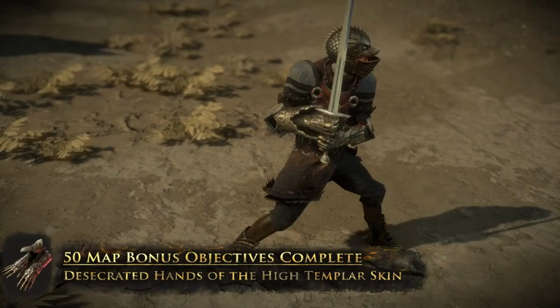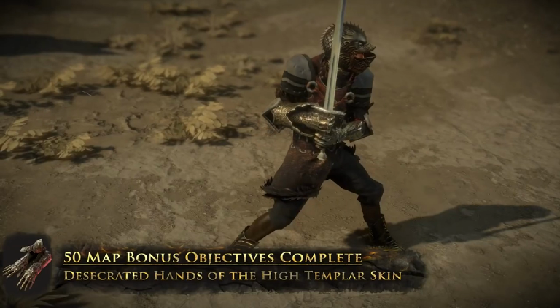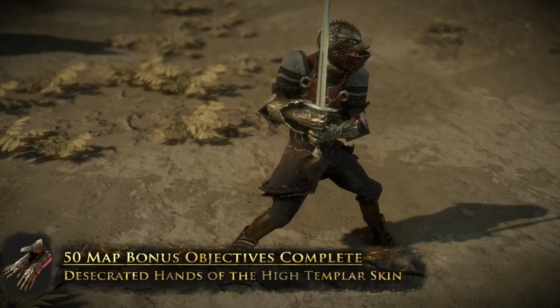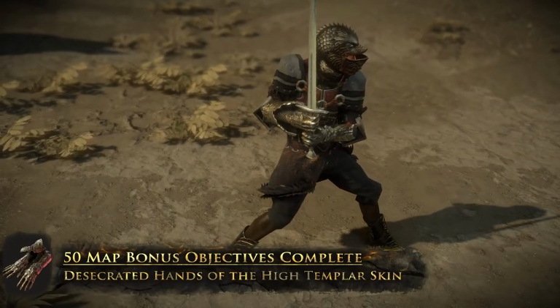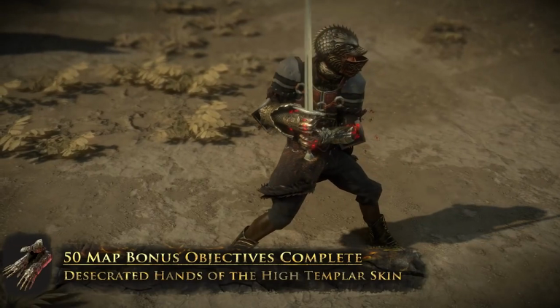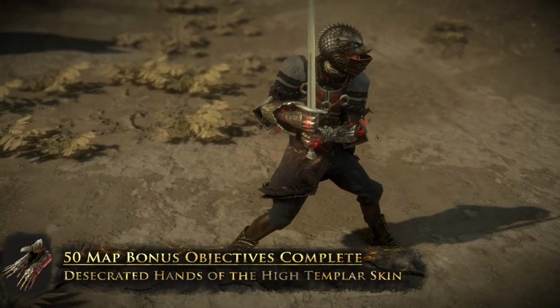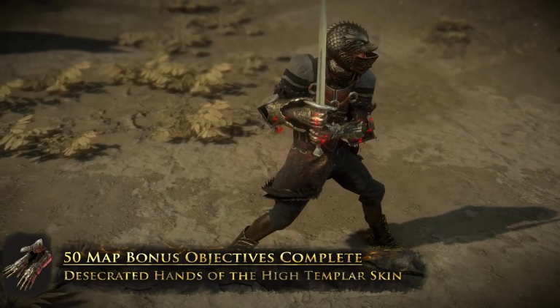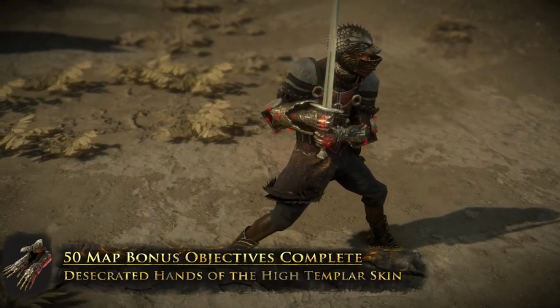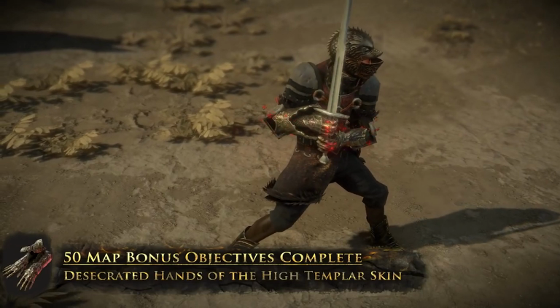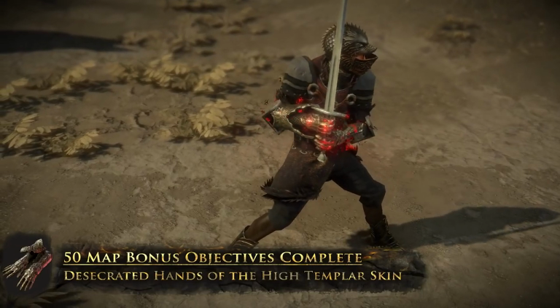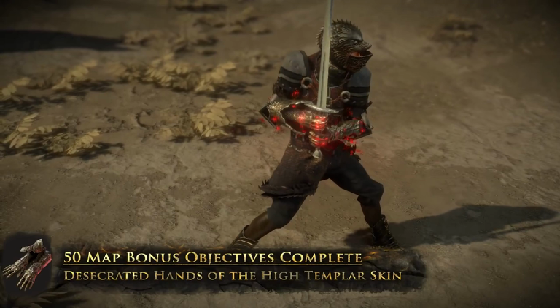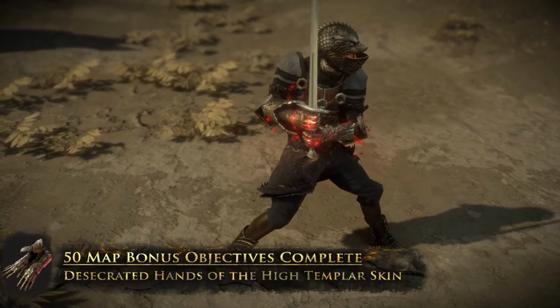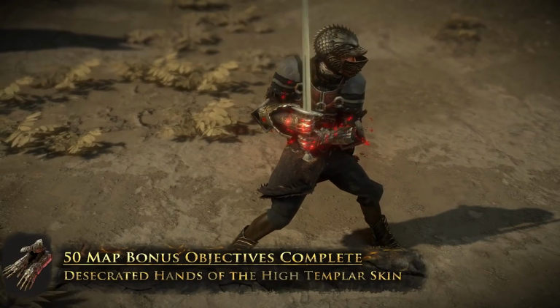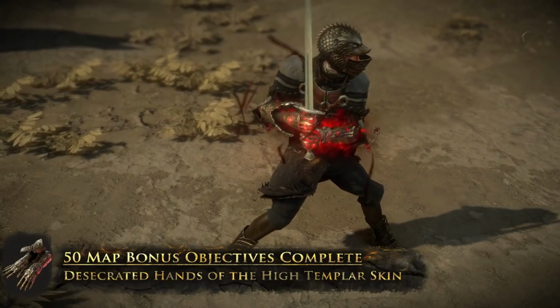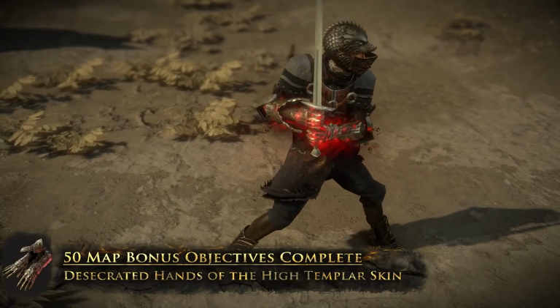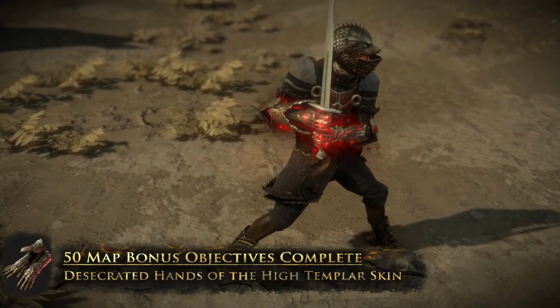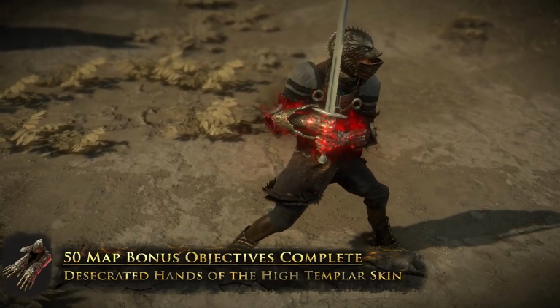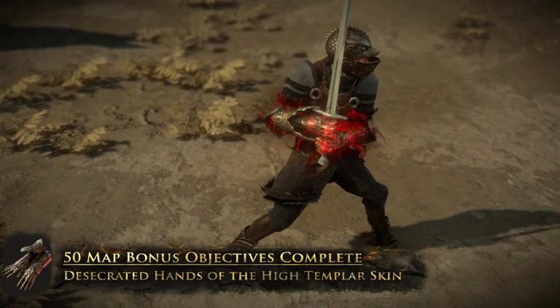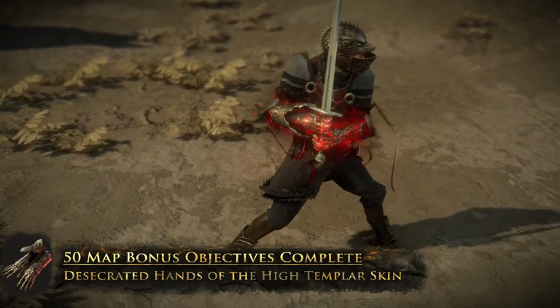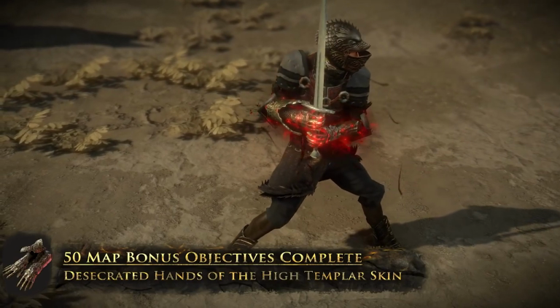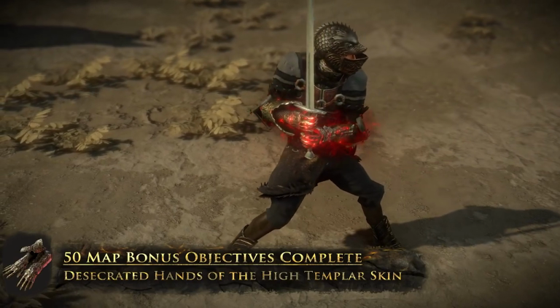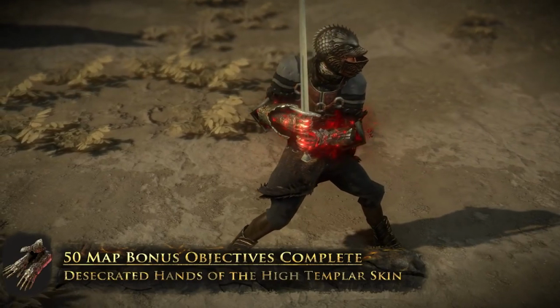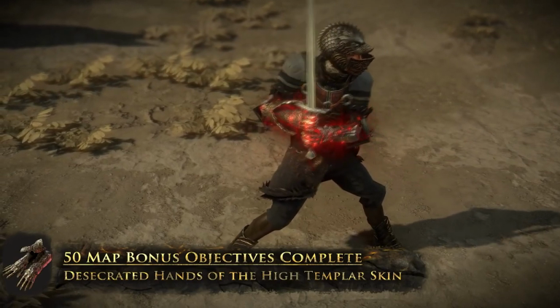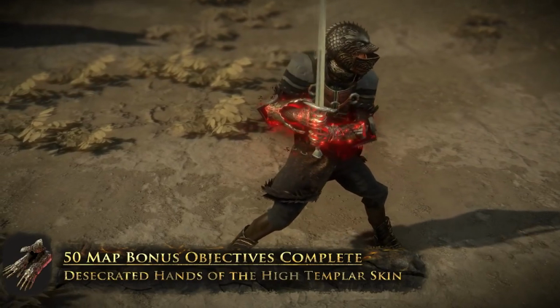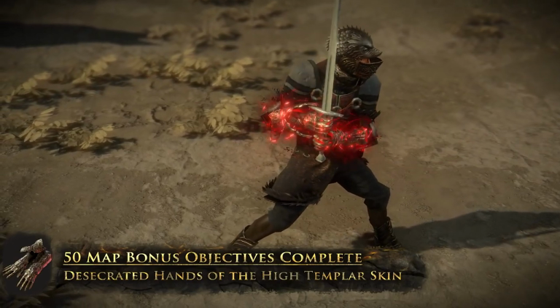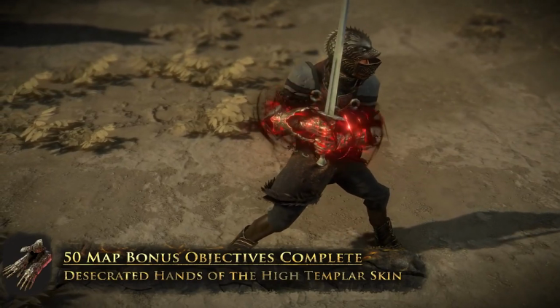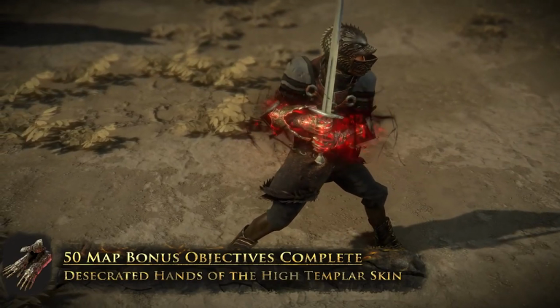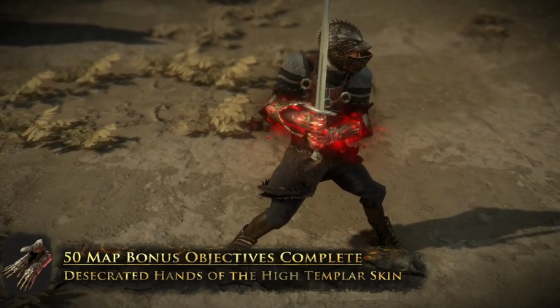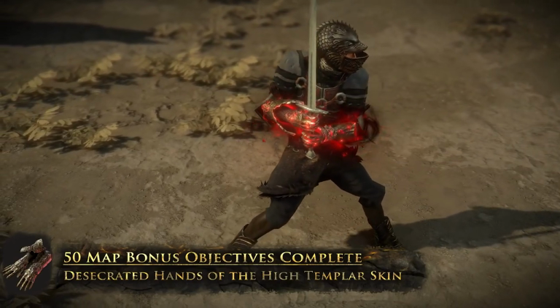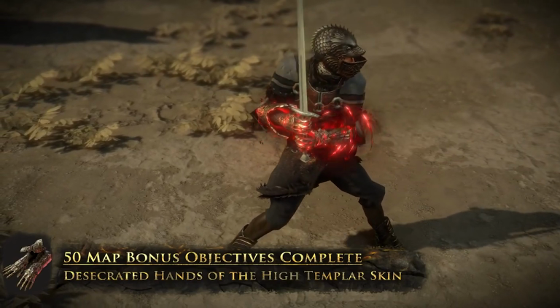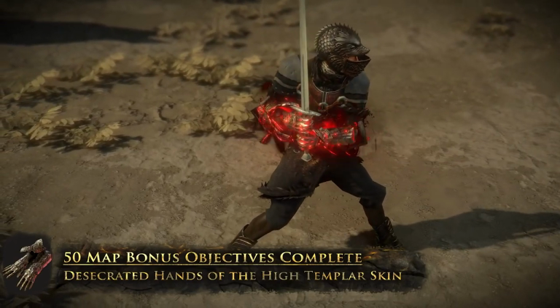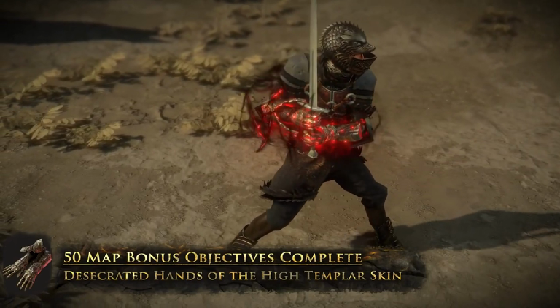With the Desecrated Hands of the High Templar skin, the more corrupted implicits the gloves have, the stronger the corruption effect is.